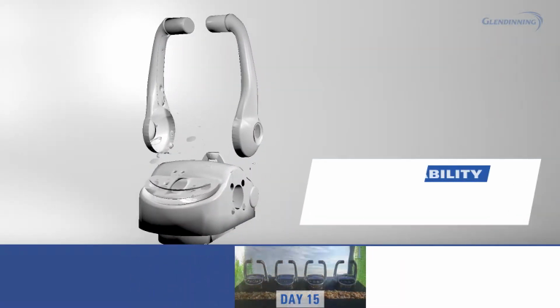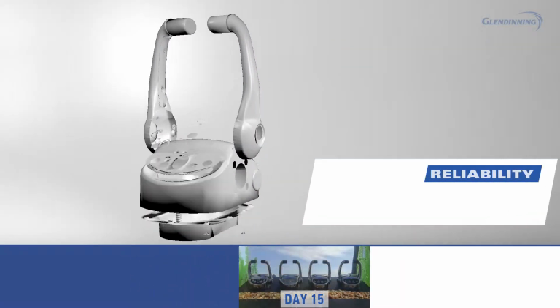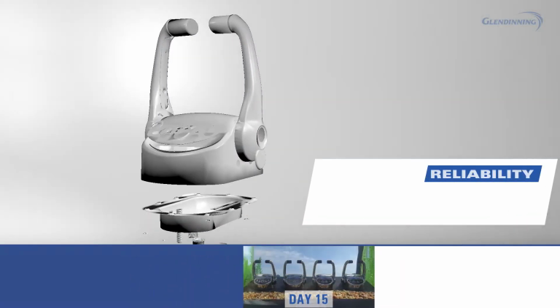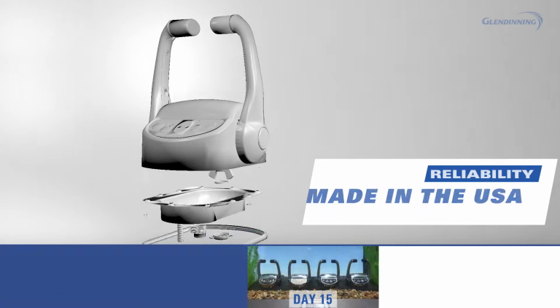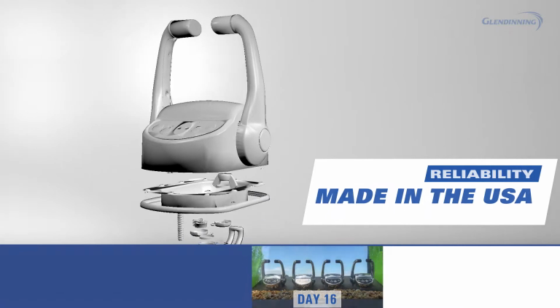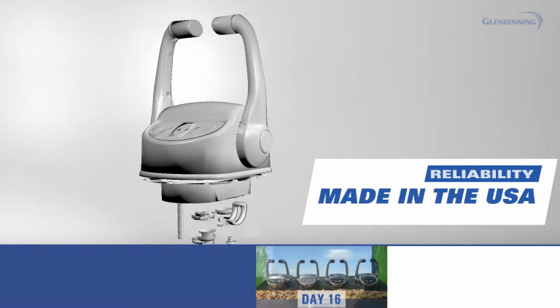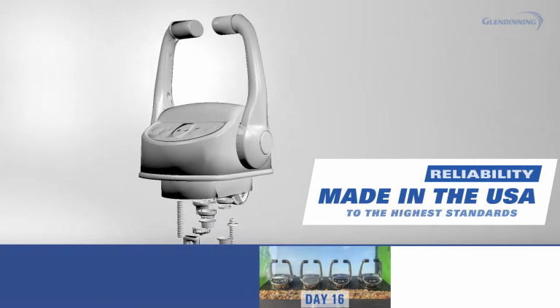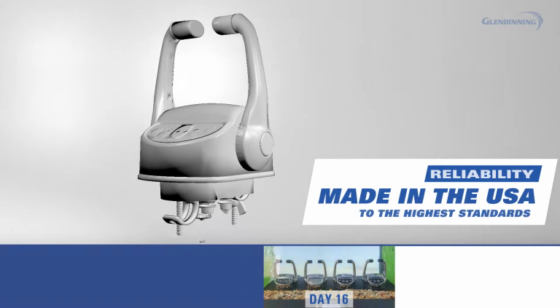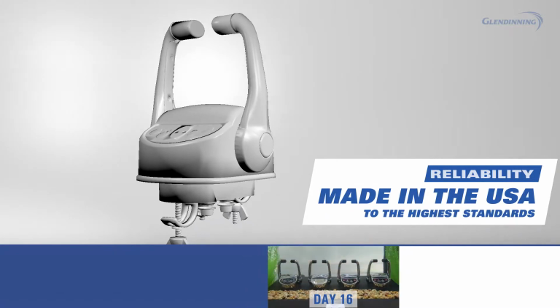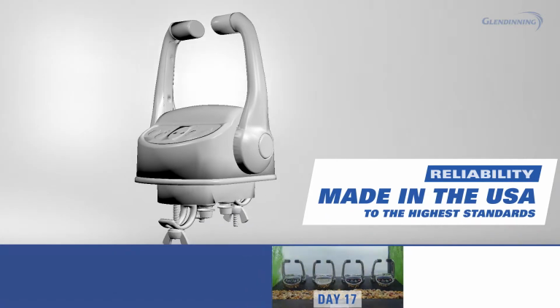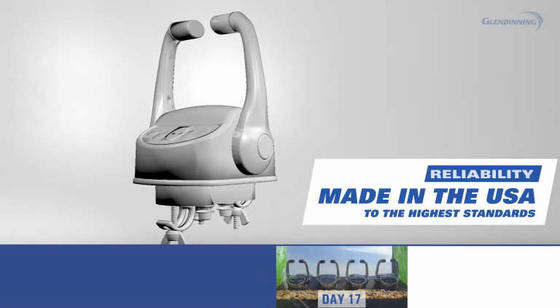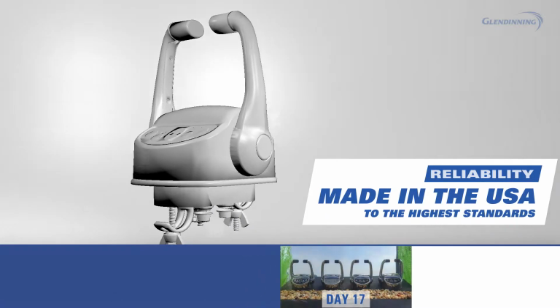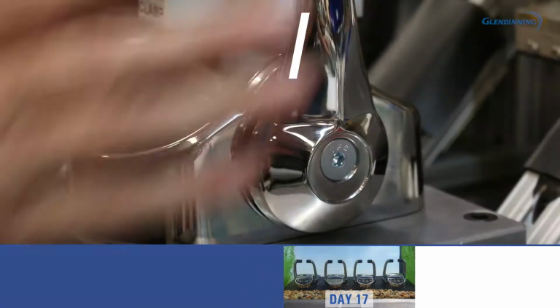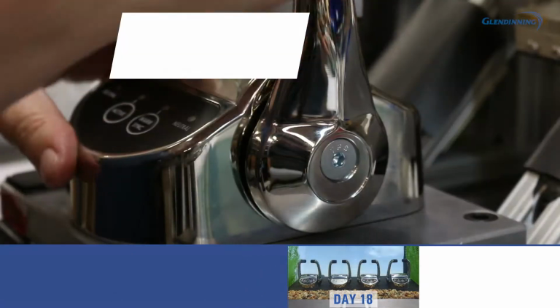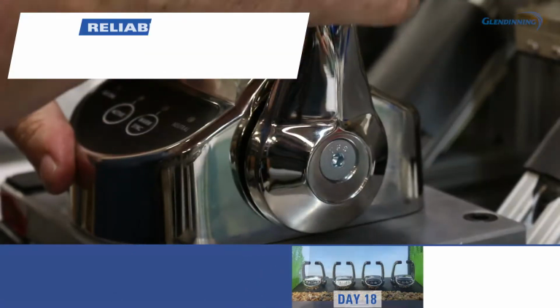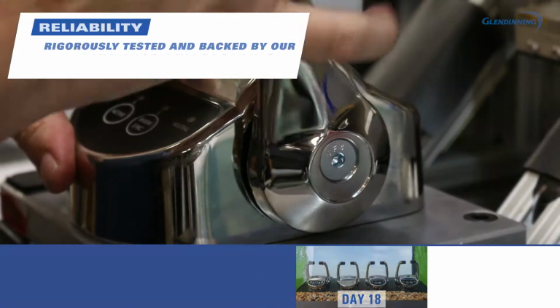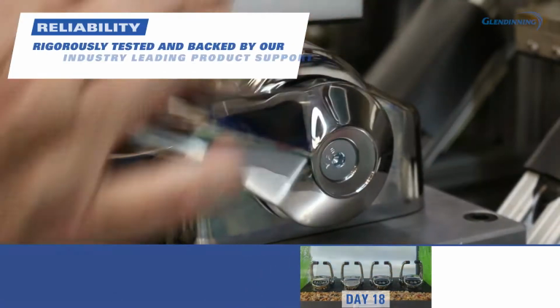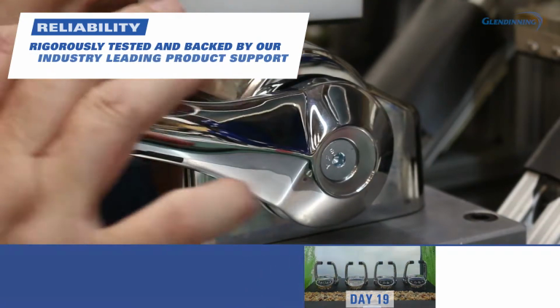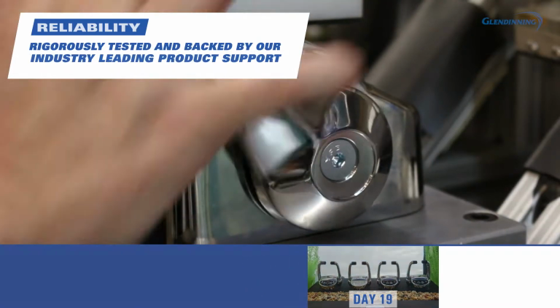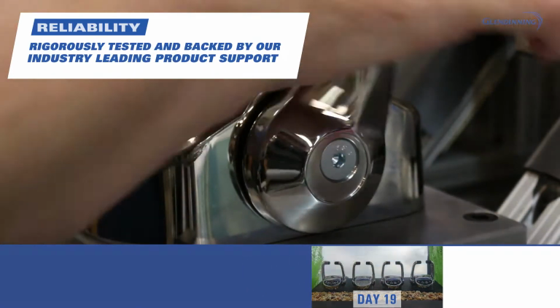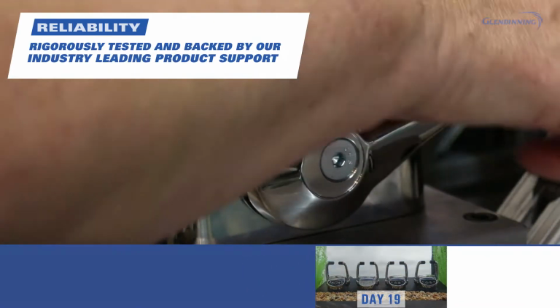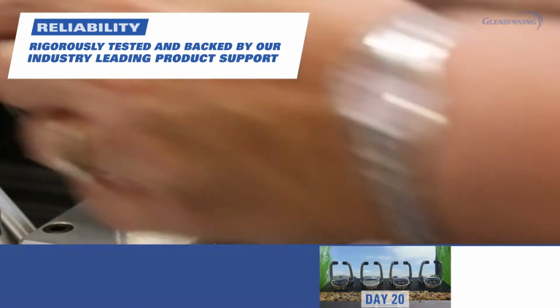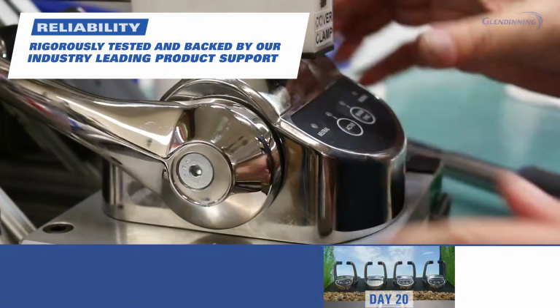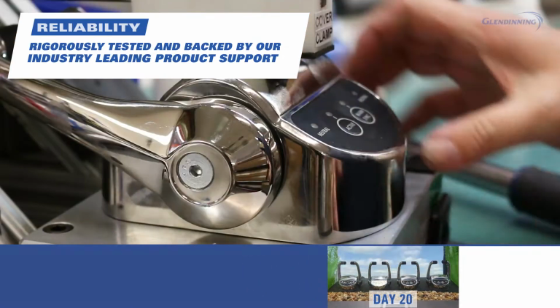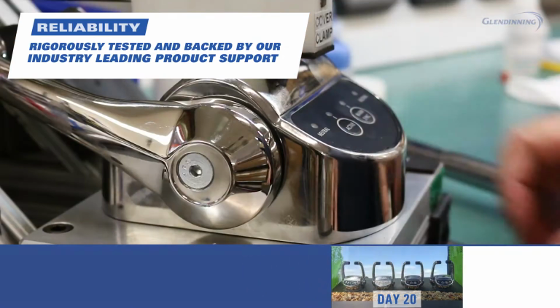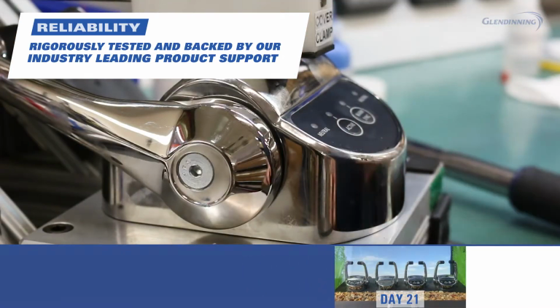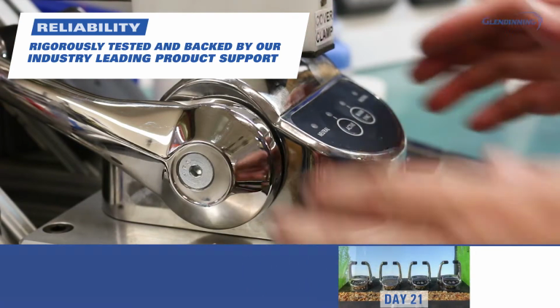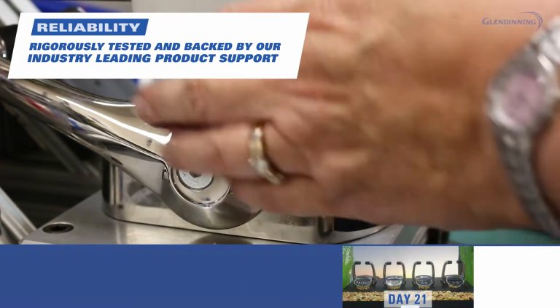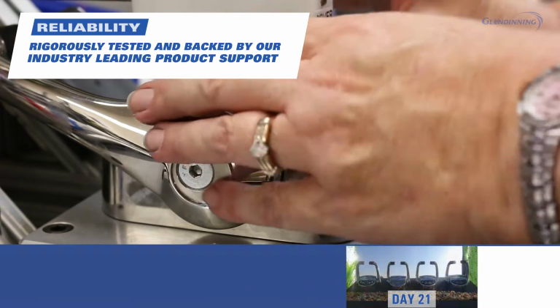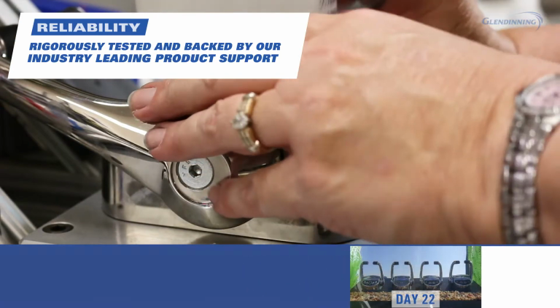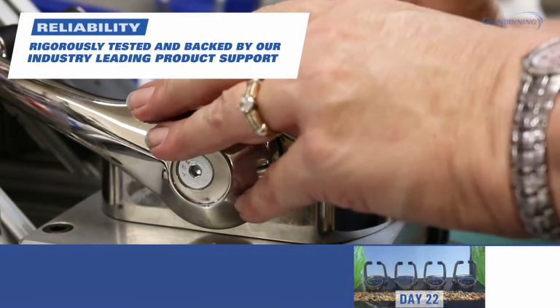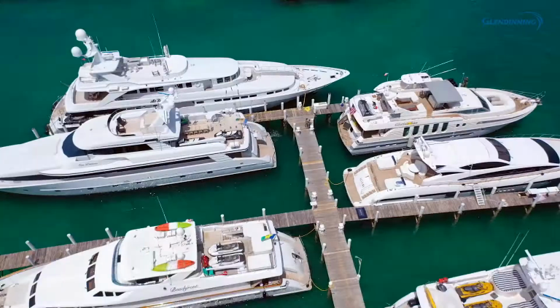Complete controls are engineered for reliability, rigorously tested, and backed by our industry-leading product support.